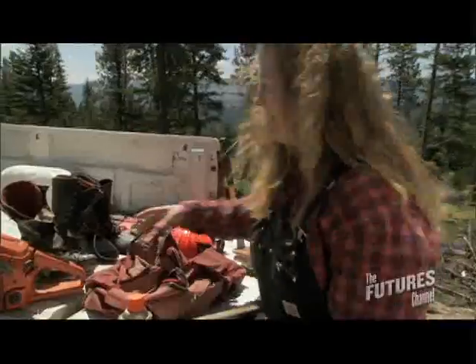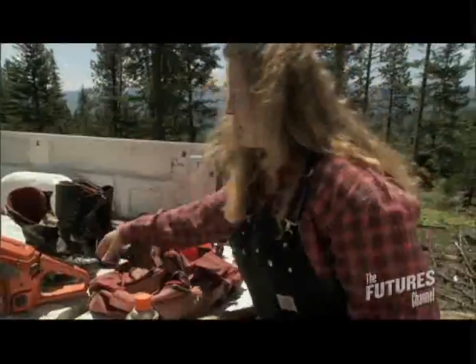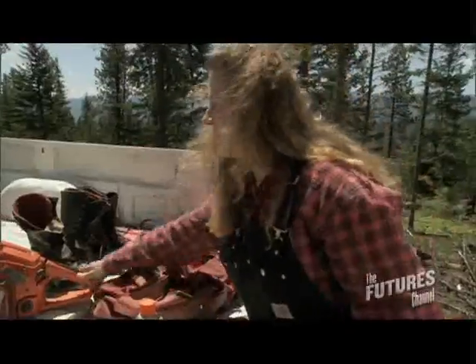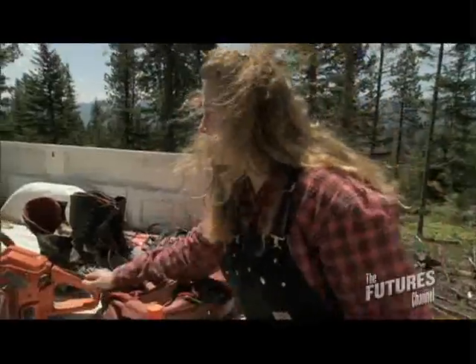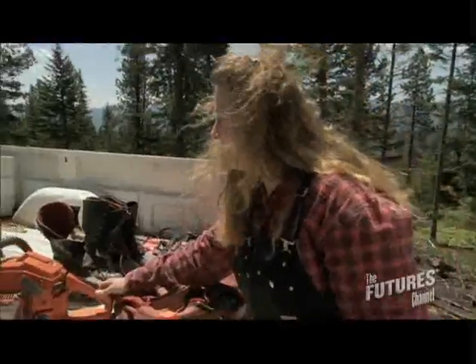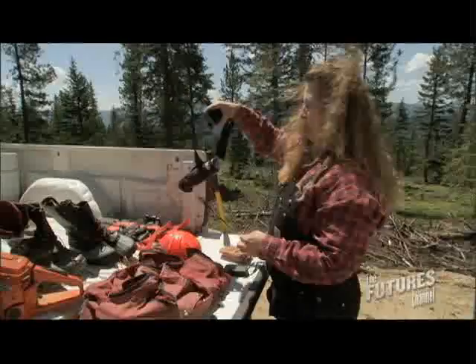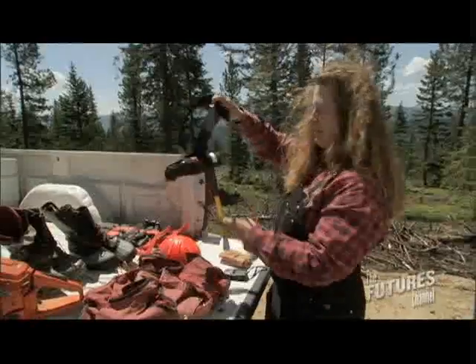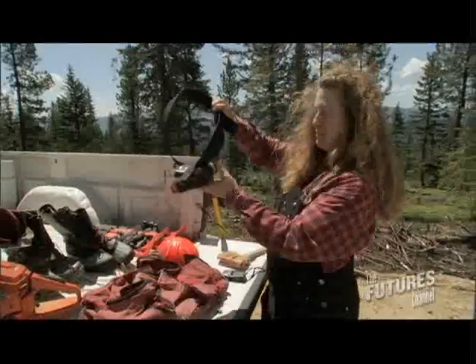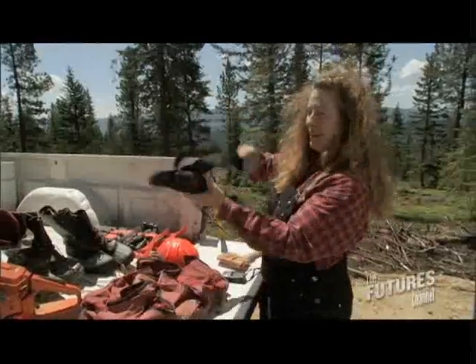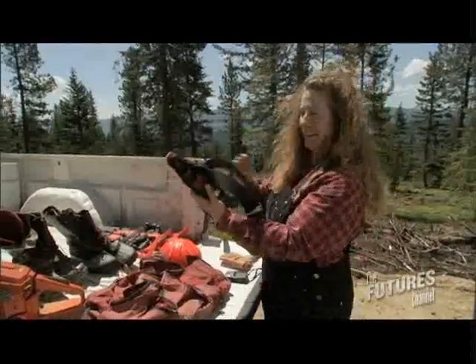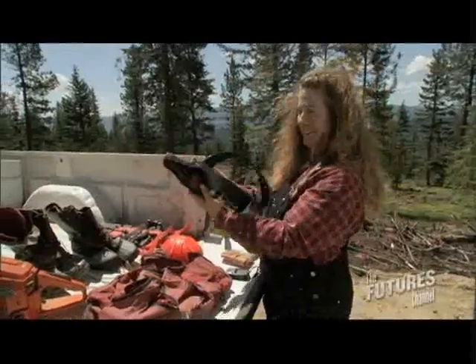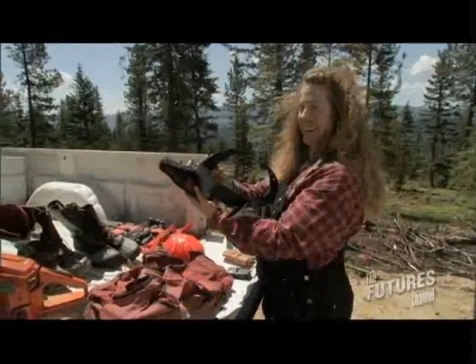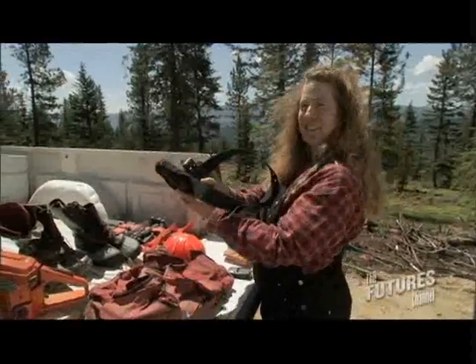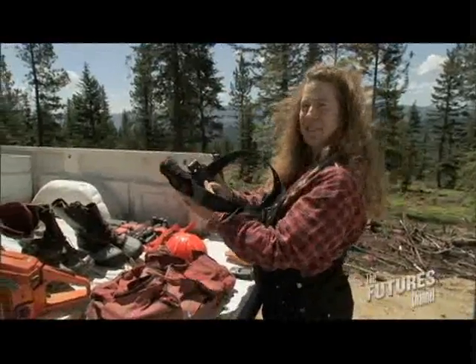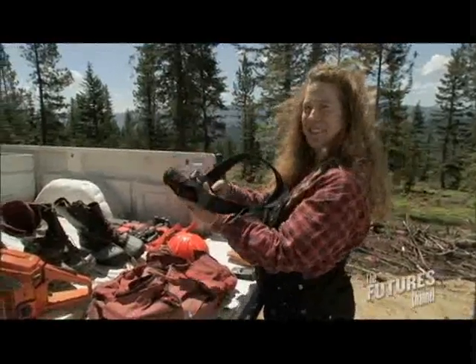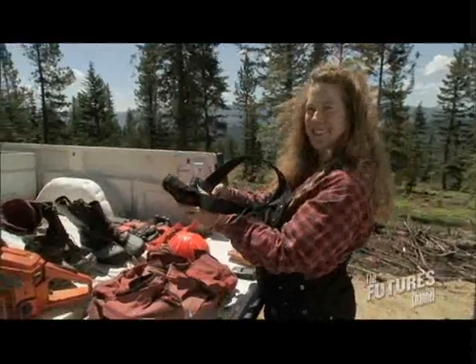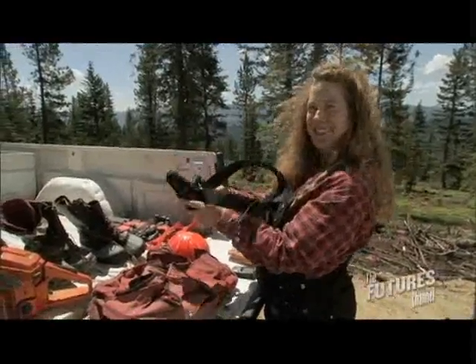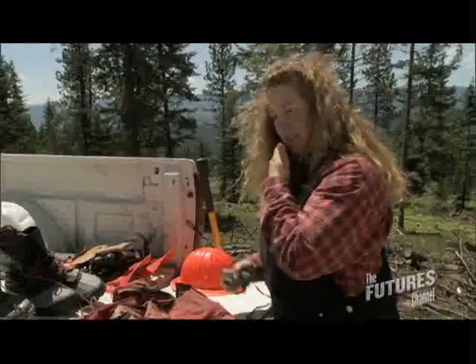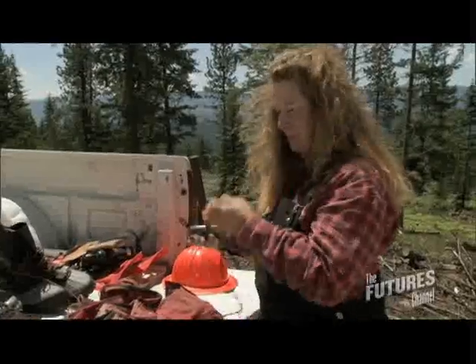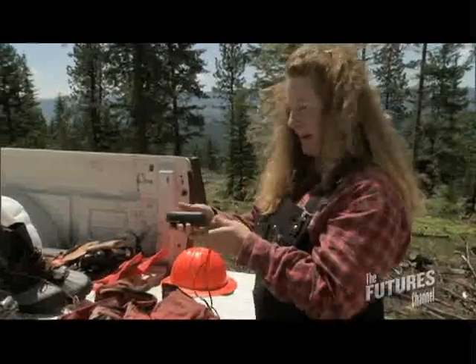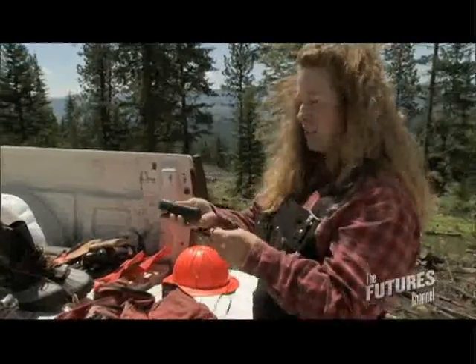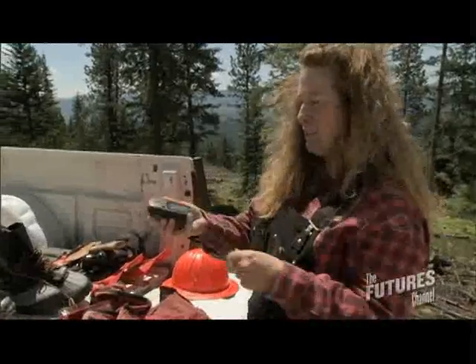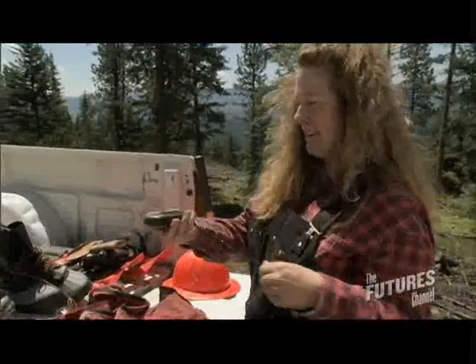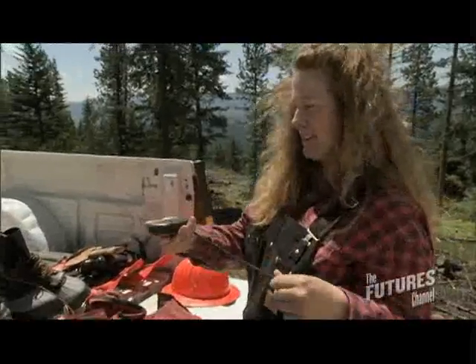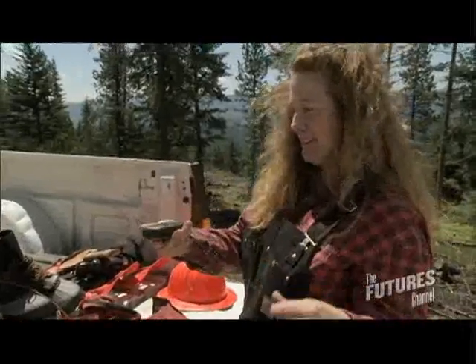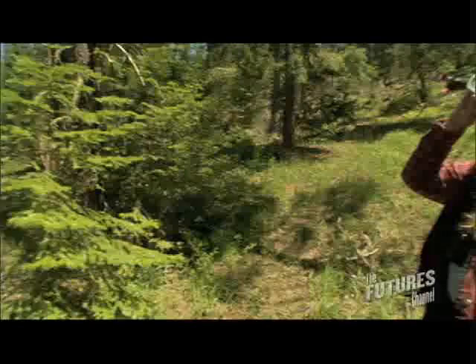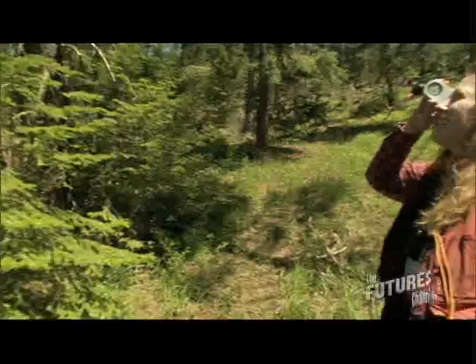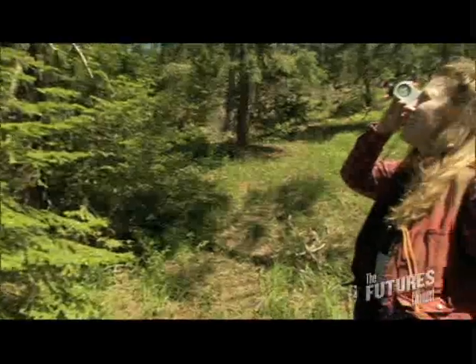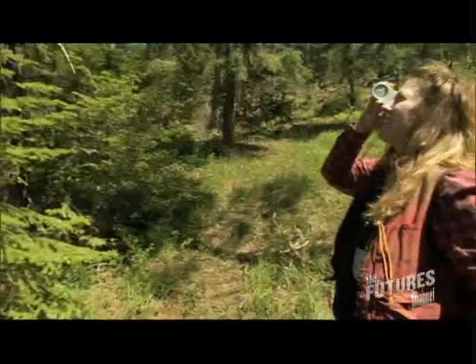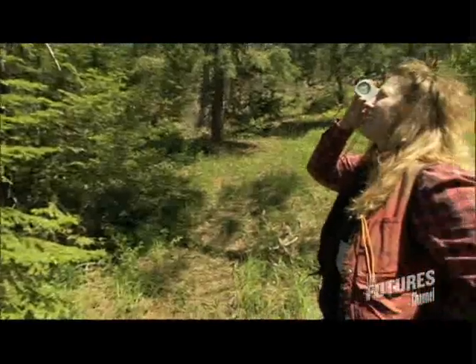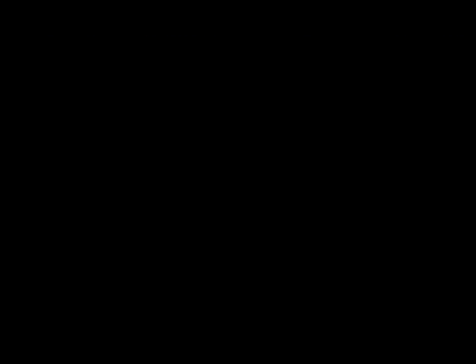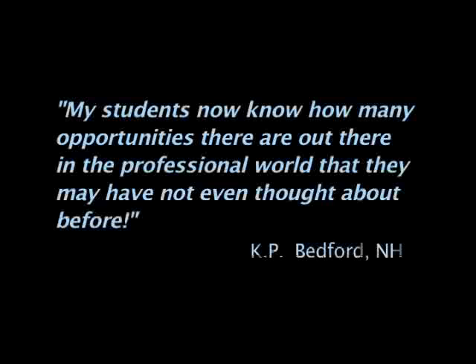Have a chainsaw, bear spray, case of emergency. This is my GPS unit. Typical day at work.